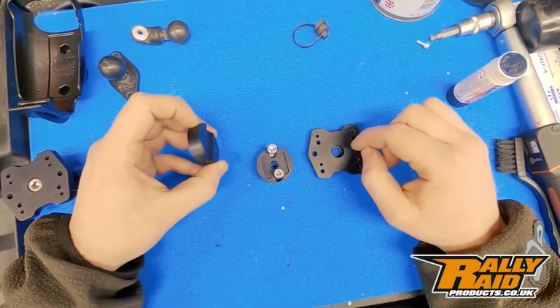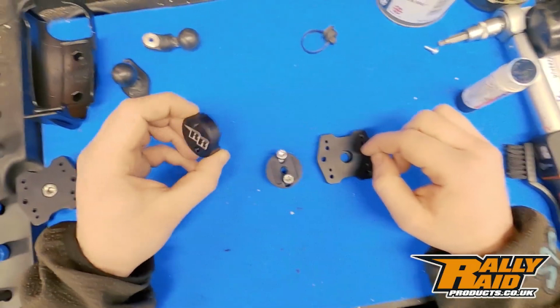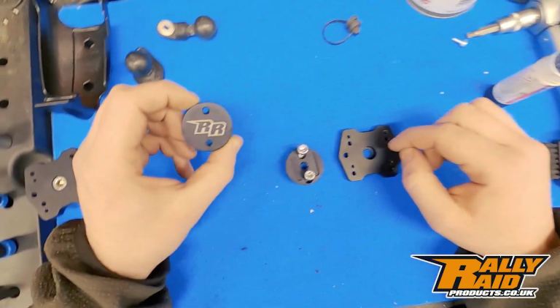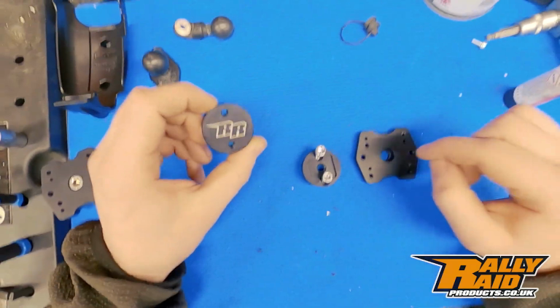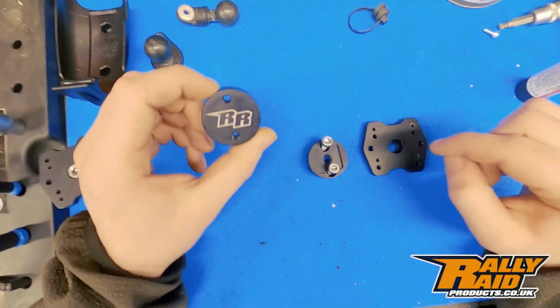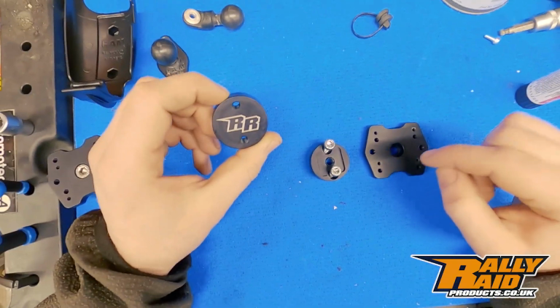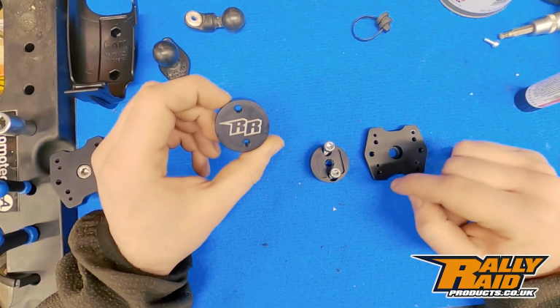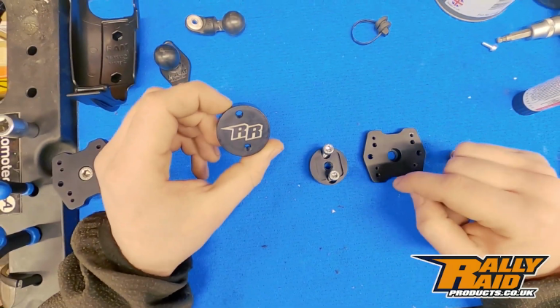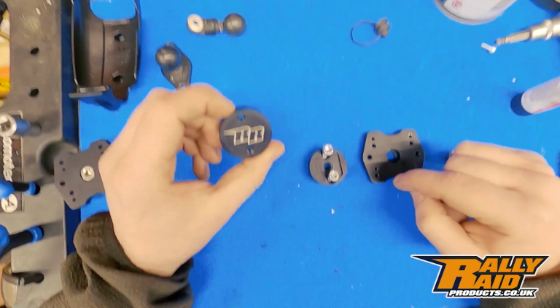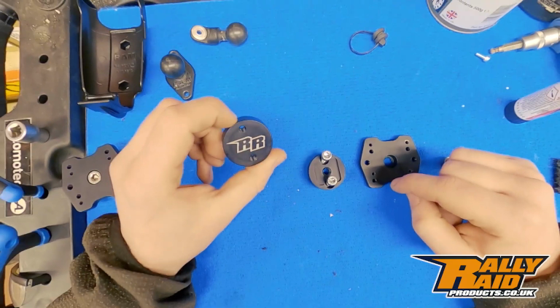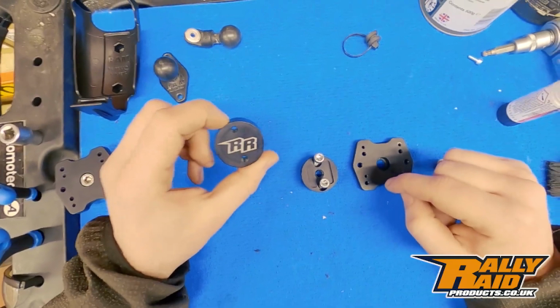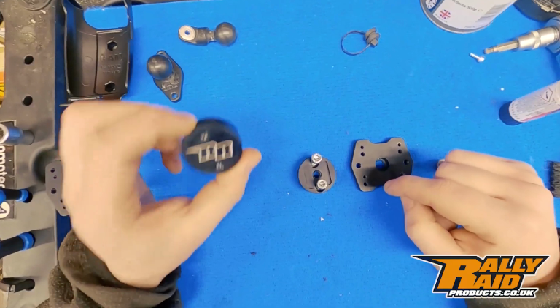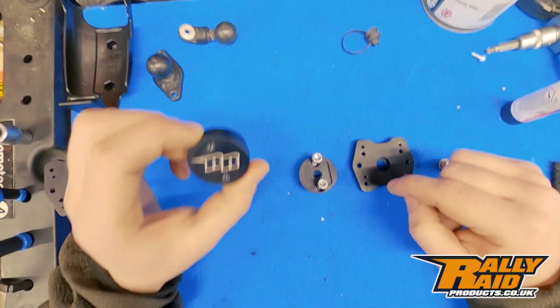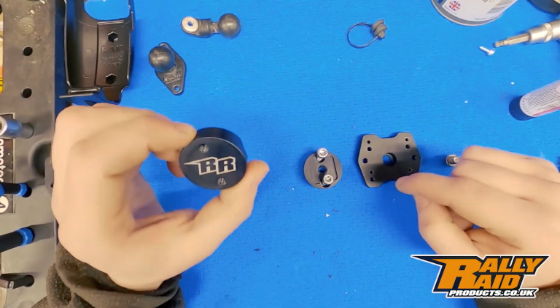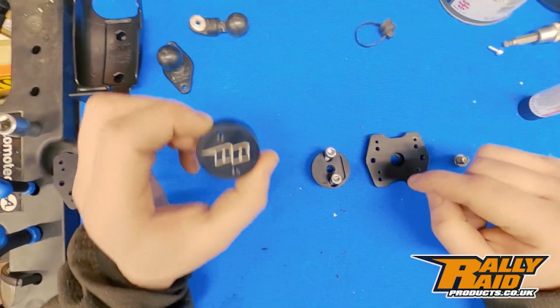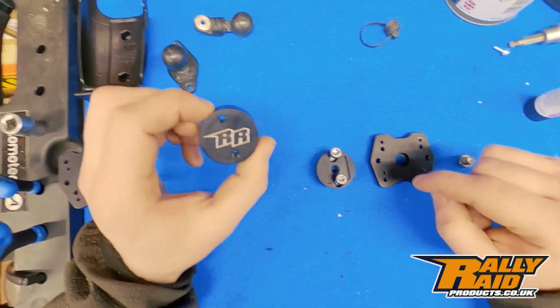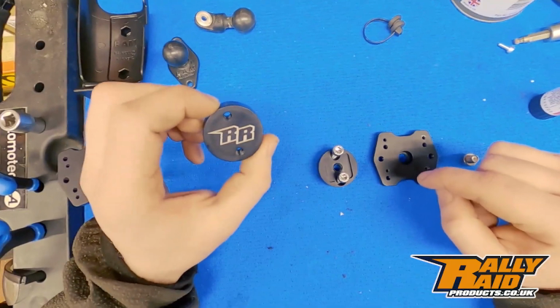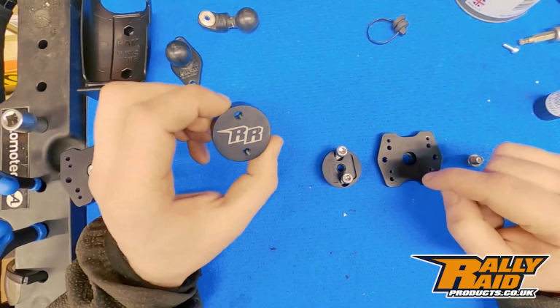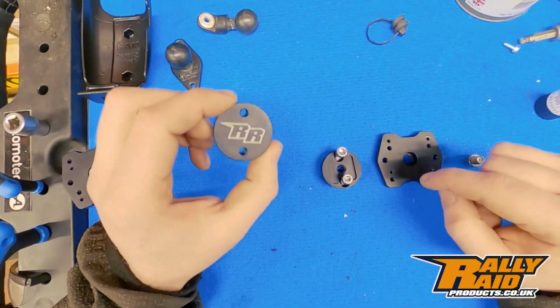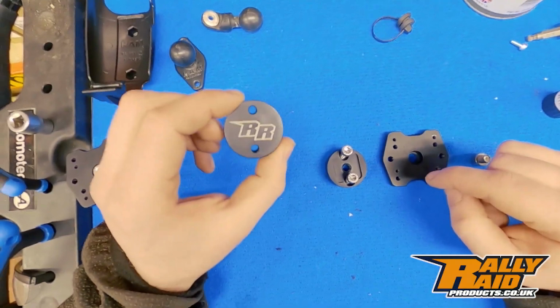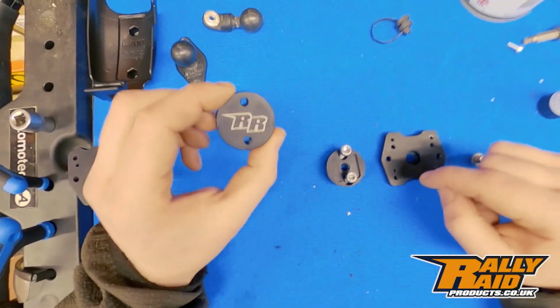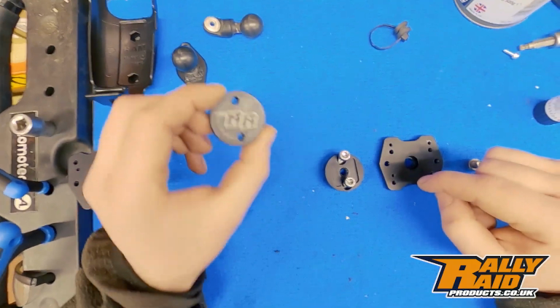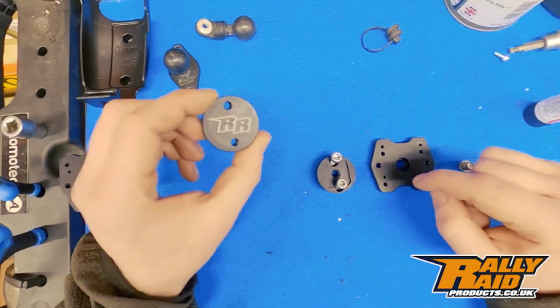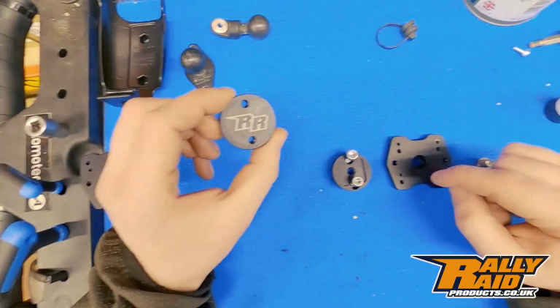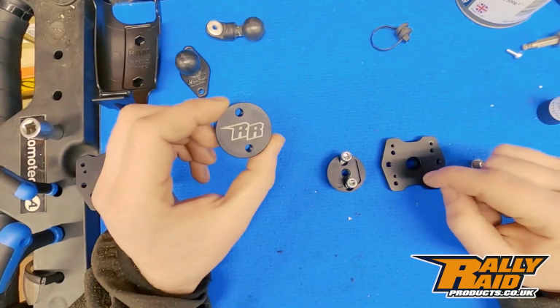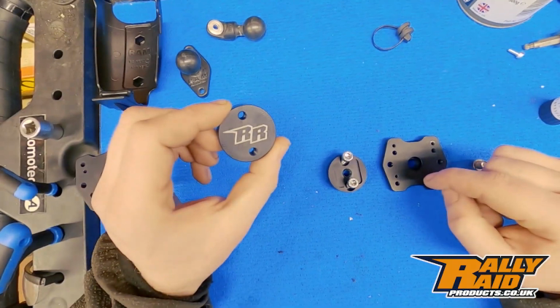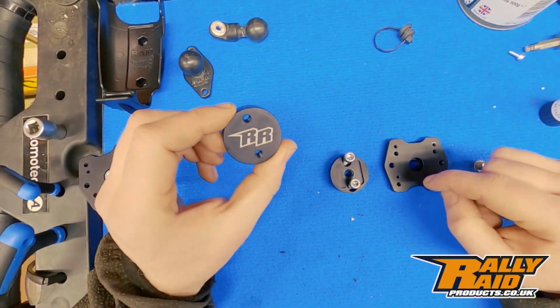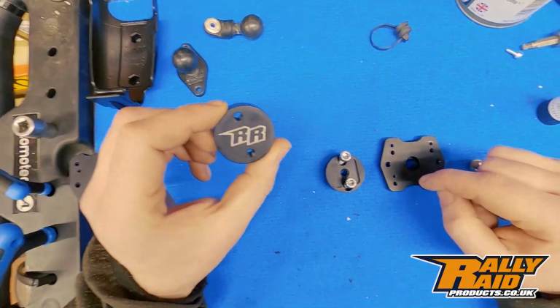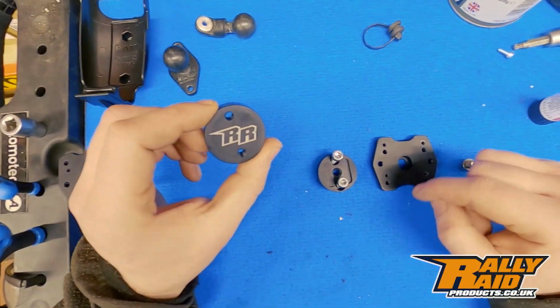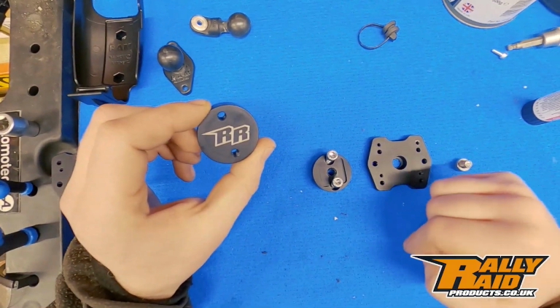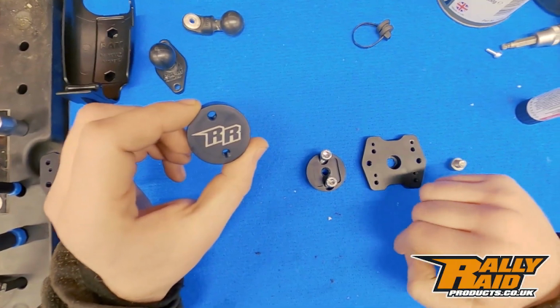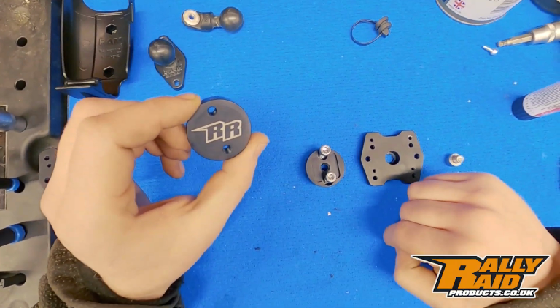You'll notice it has a laser etched logo. Make sure you get that the right way around — it's annoying if you have to go back and turn it around.